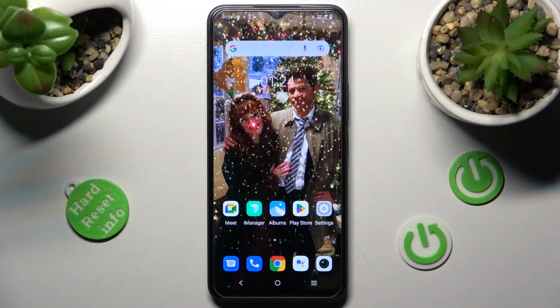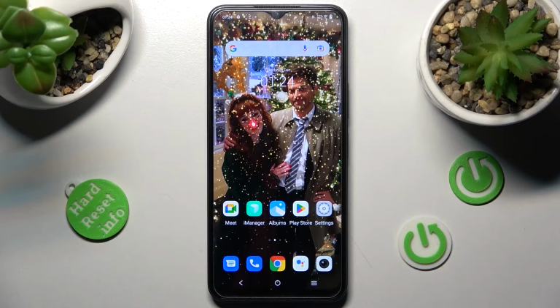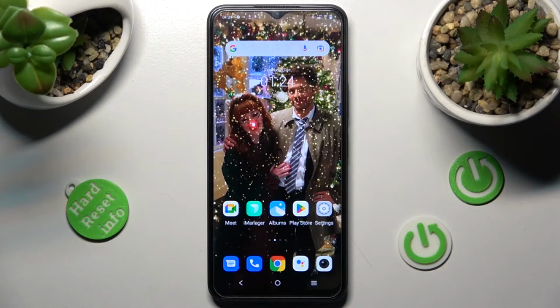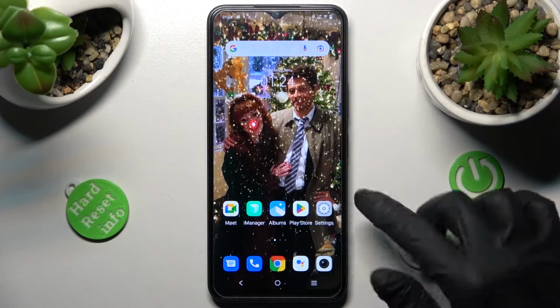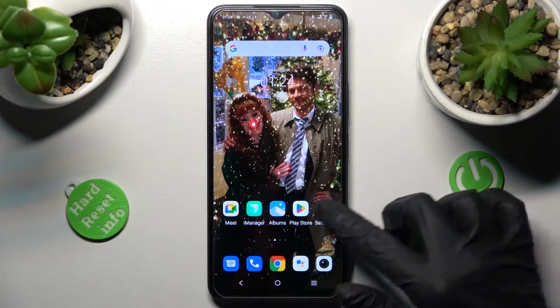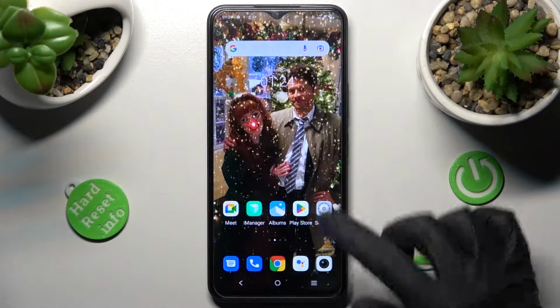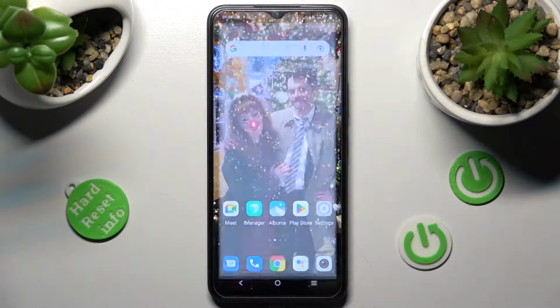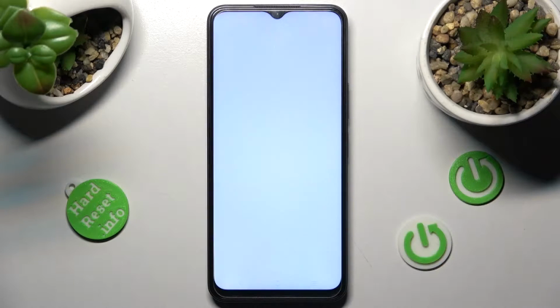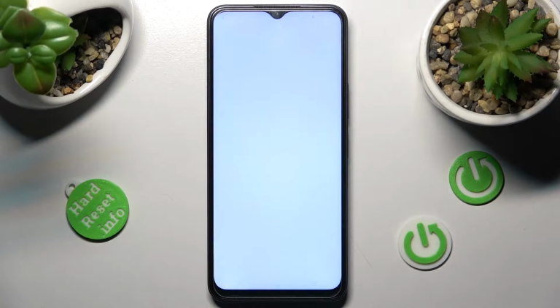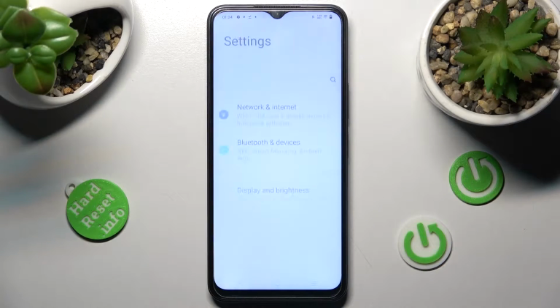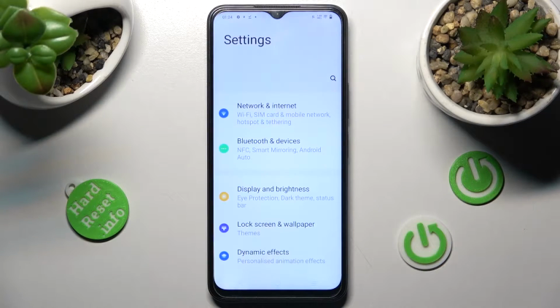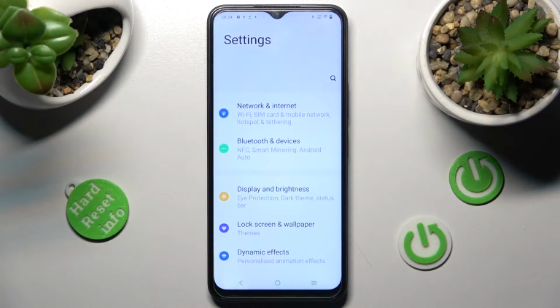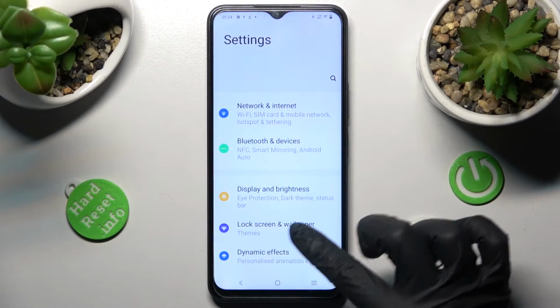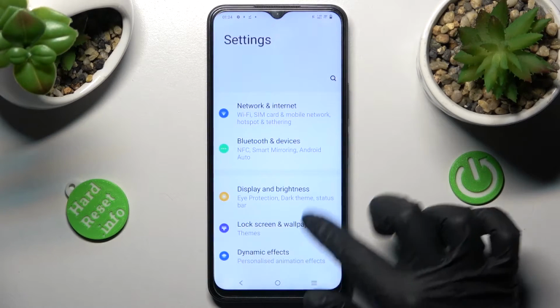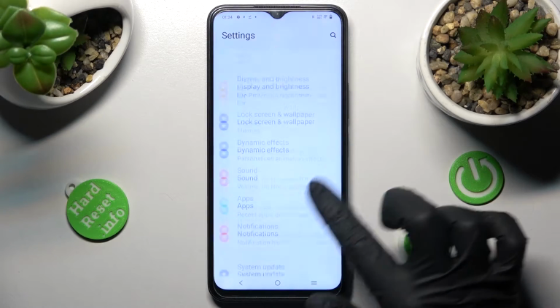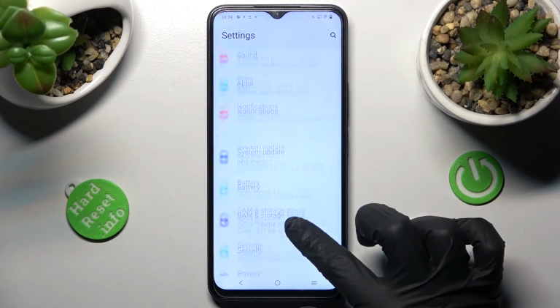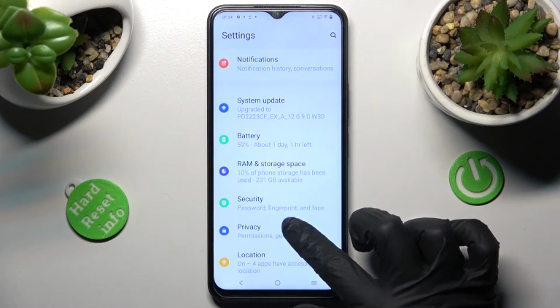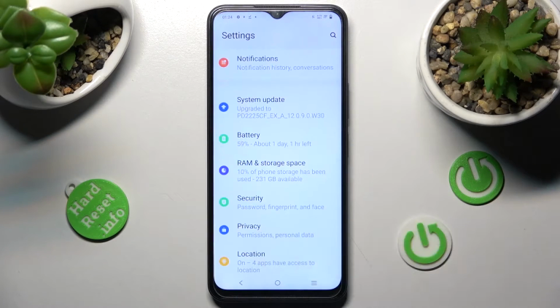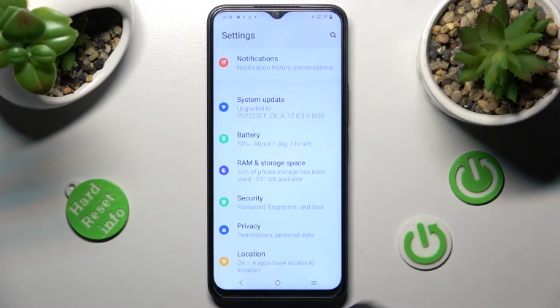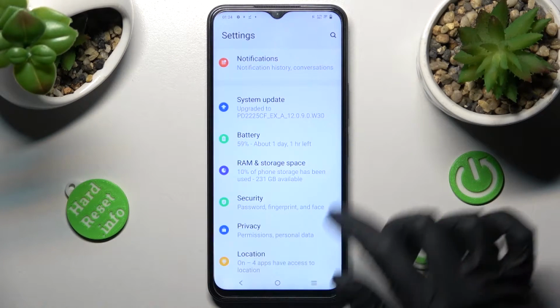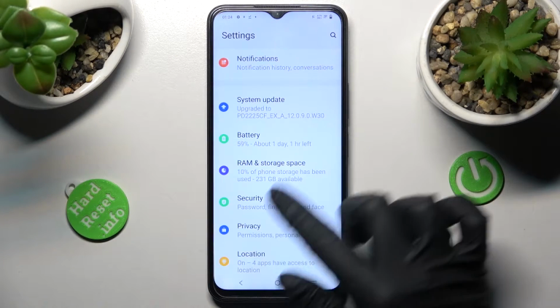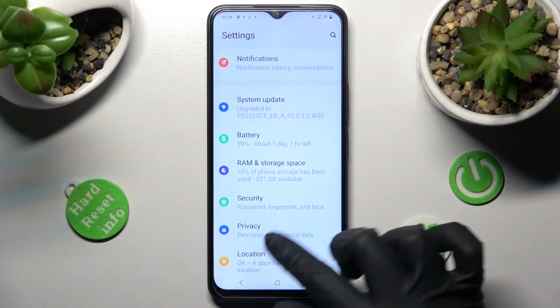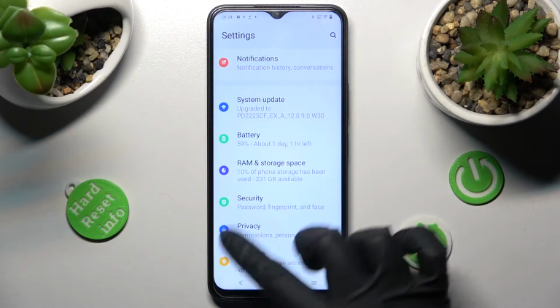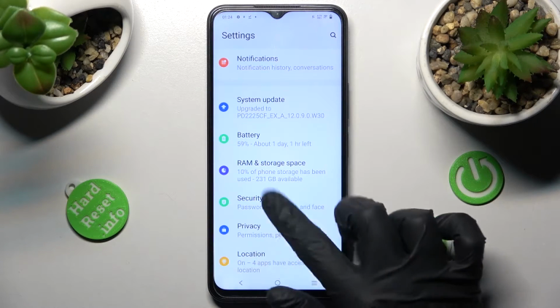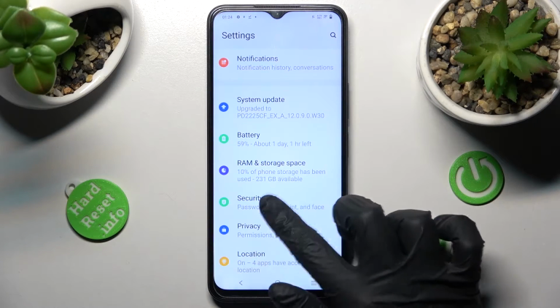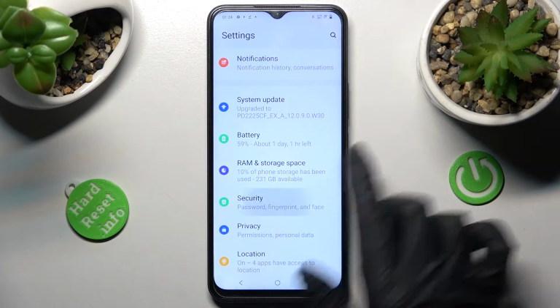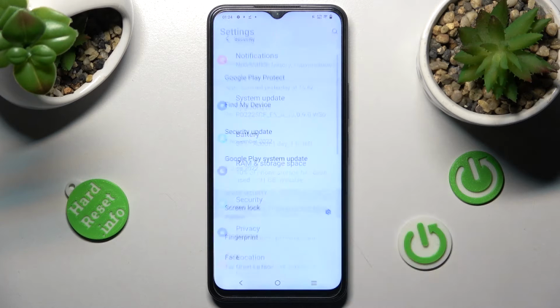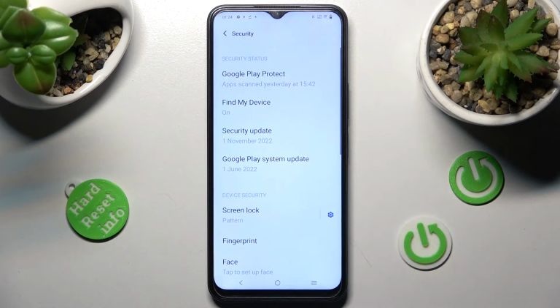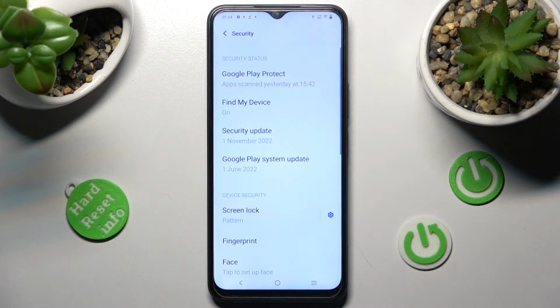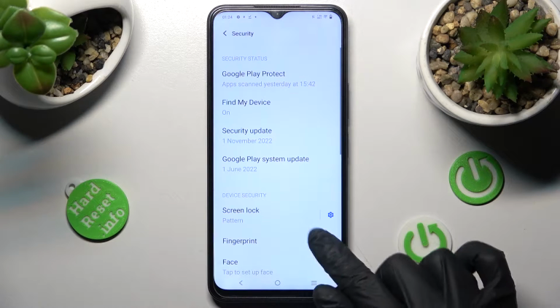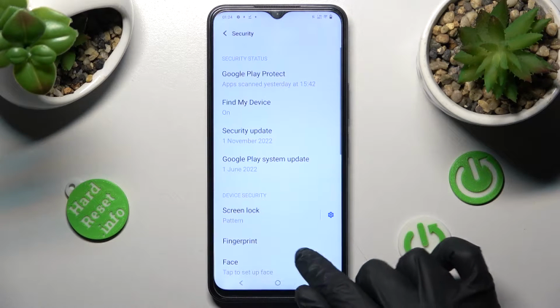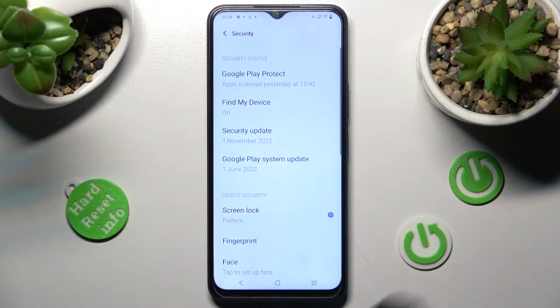First of all, go into Settings. Now scroll down, choose the Security section and tap on Face.